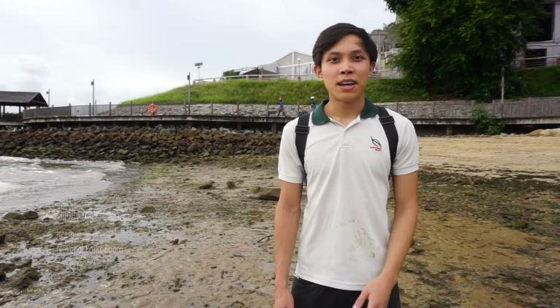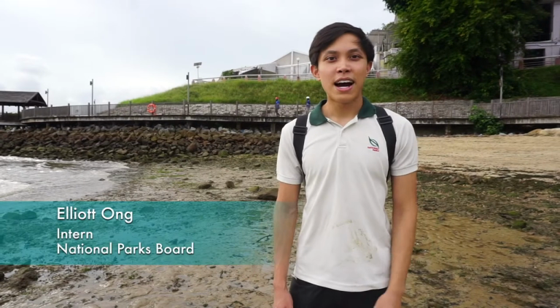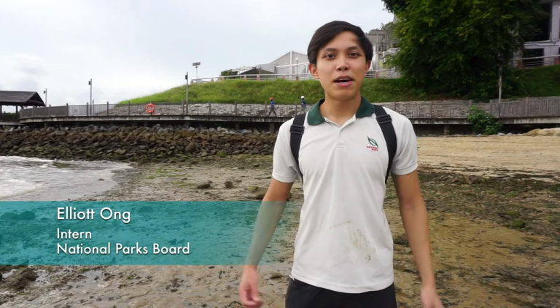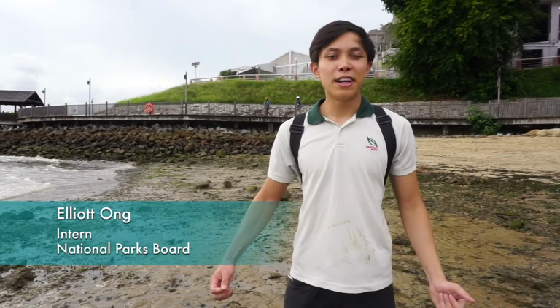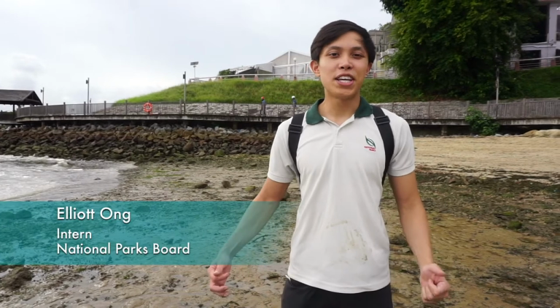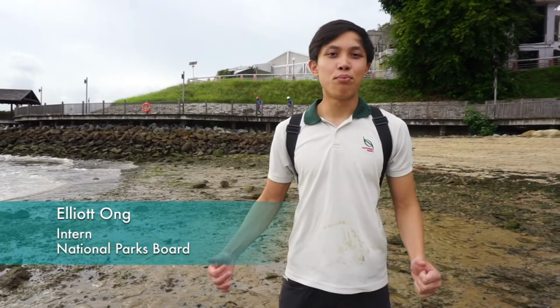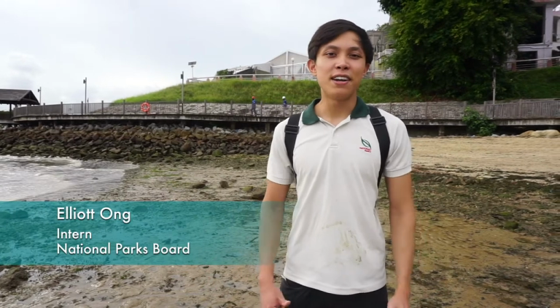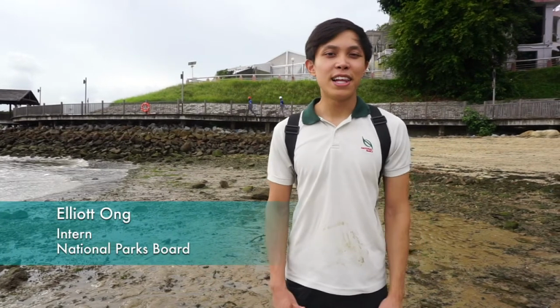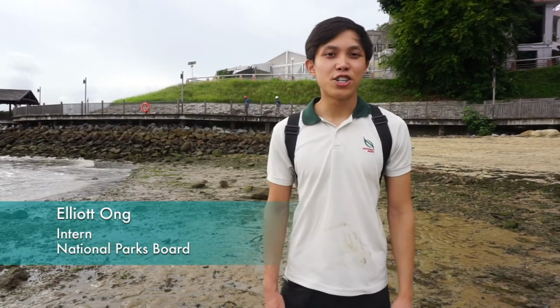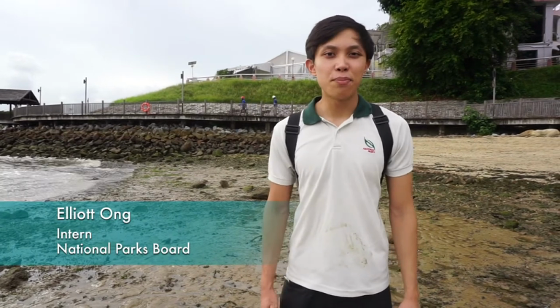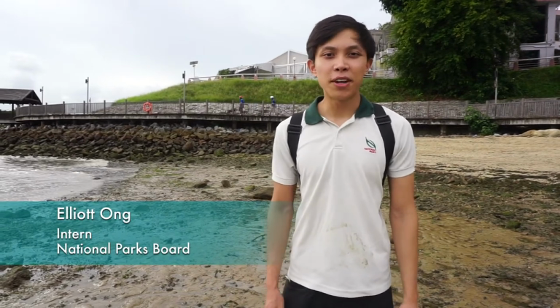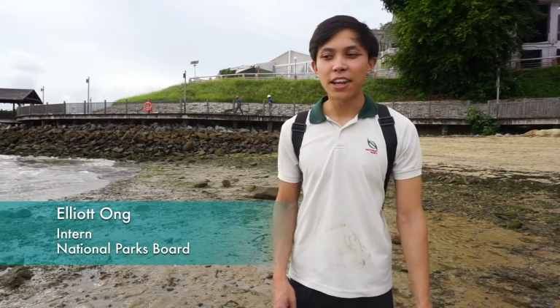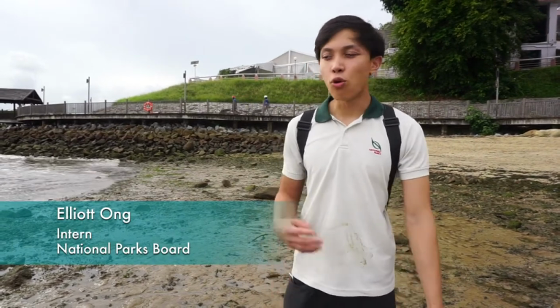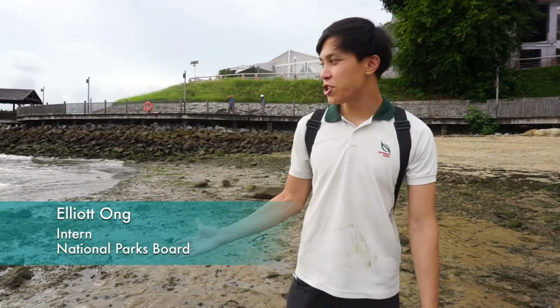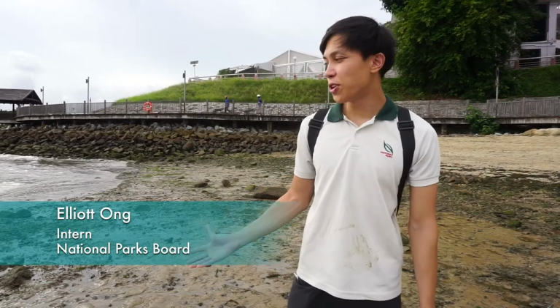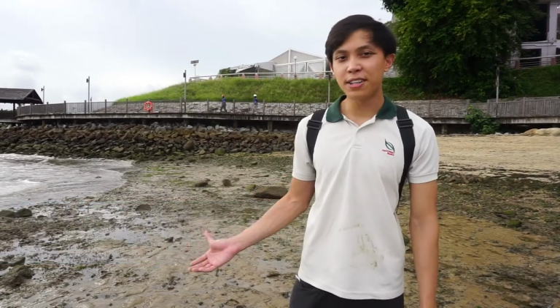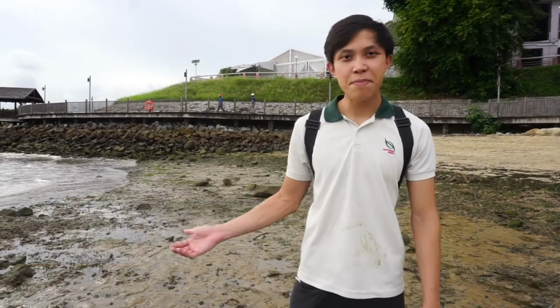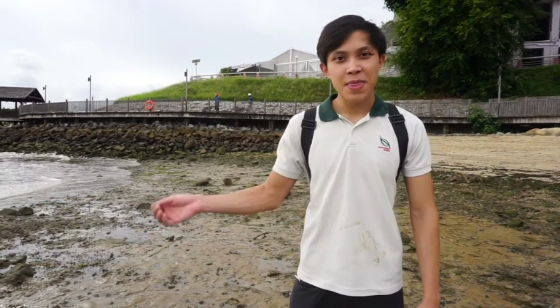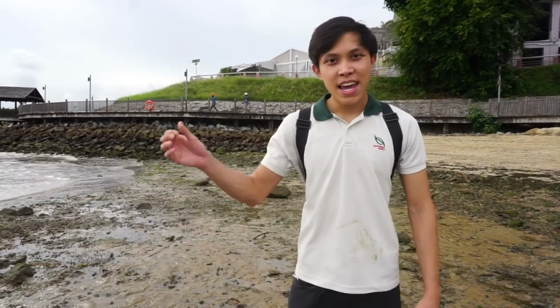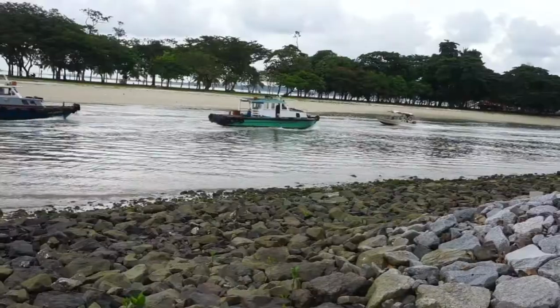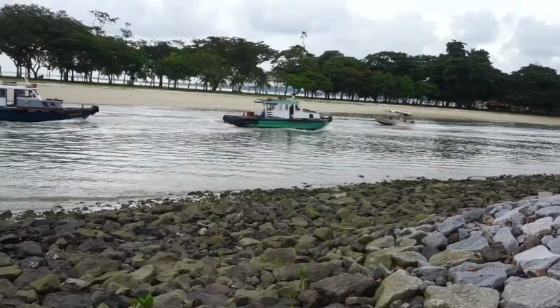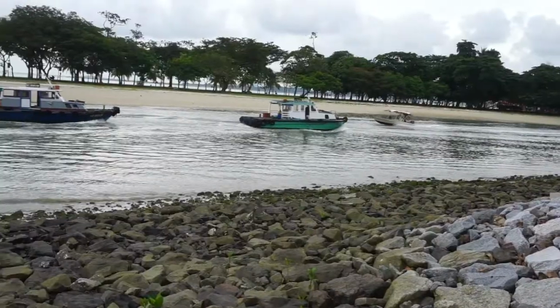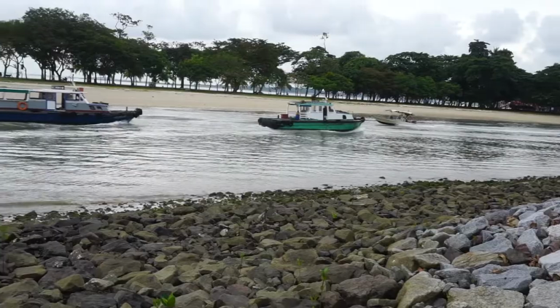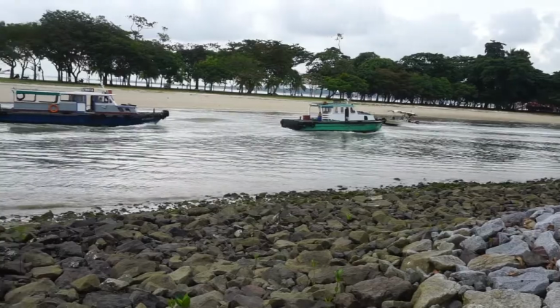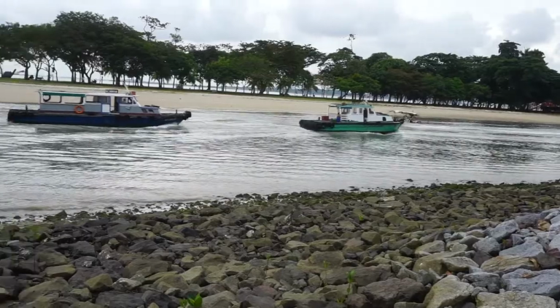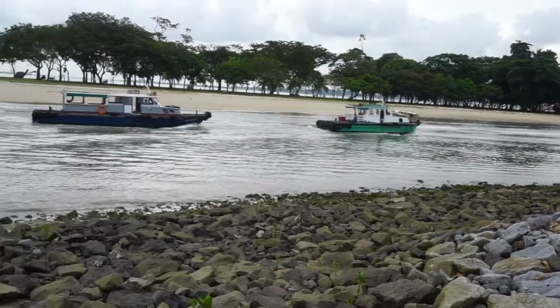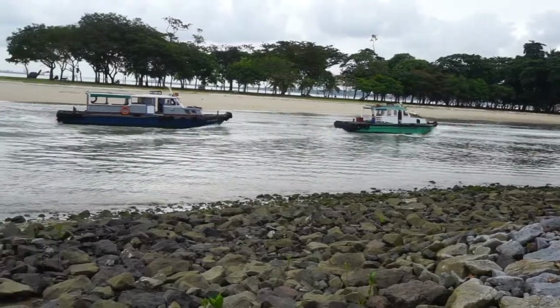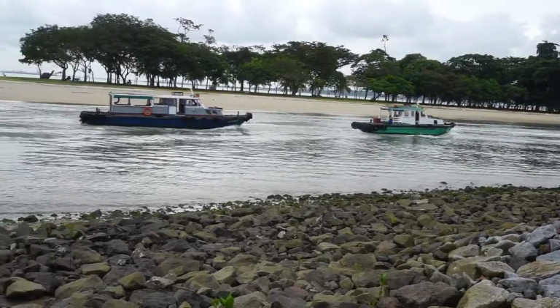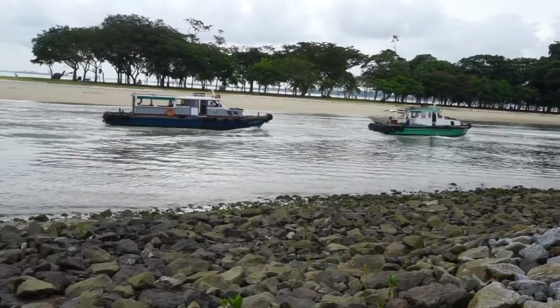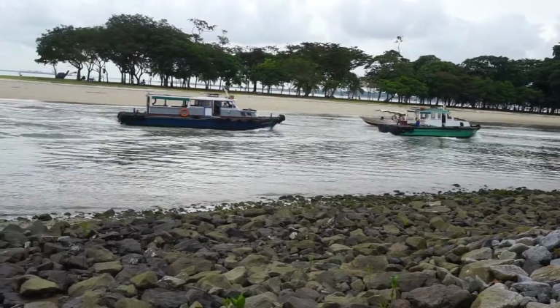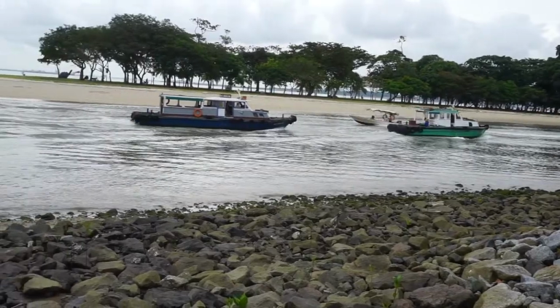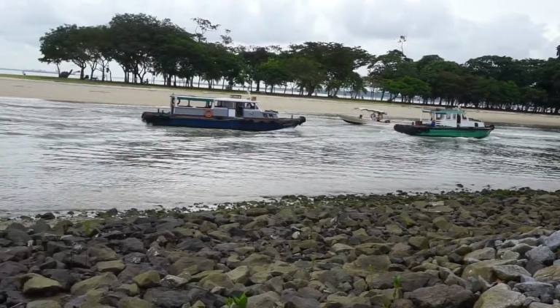Hi, I'm Elliot and we're here bright and early at Changi Point at the Rocky Shore. We're going to try and find some cool animals for you guys.